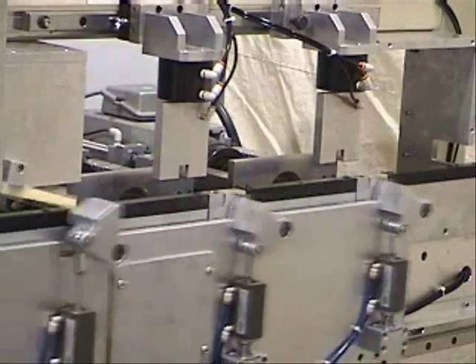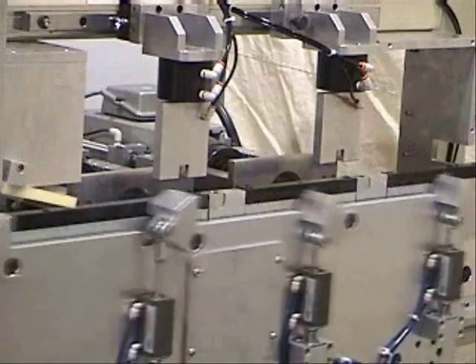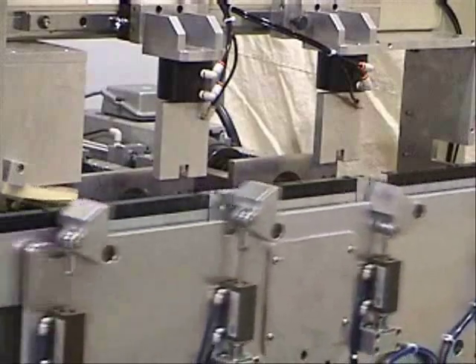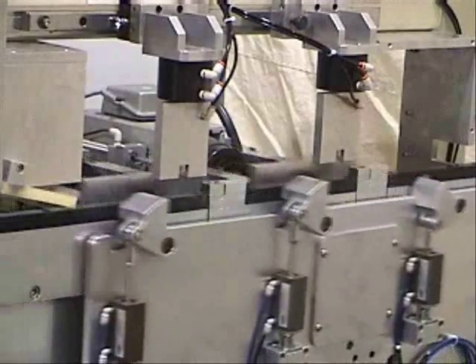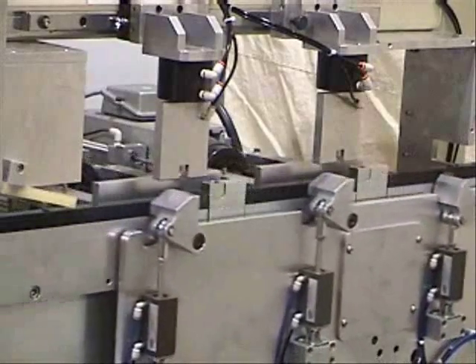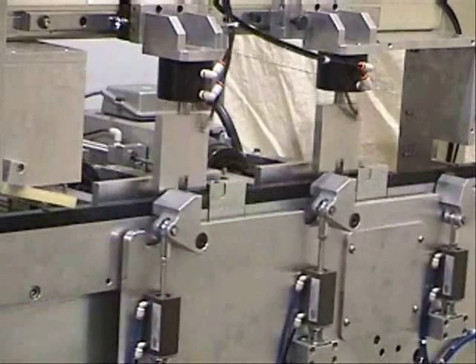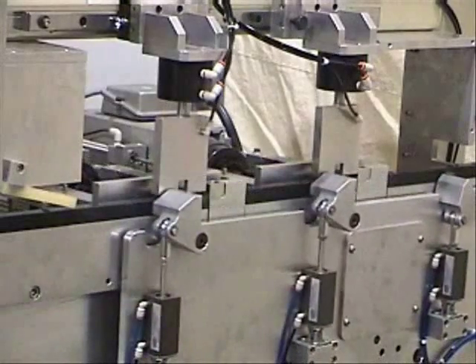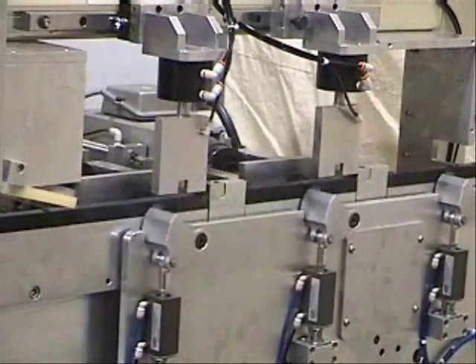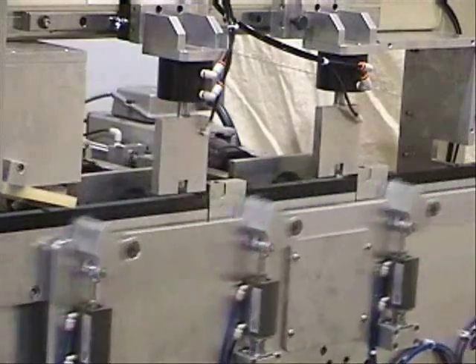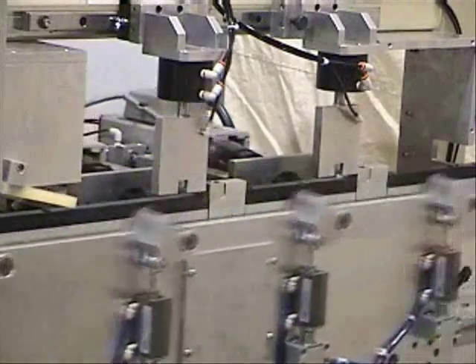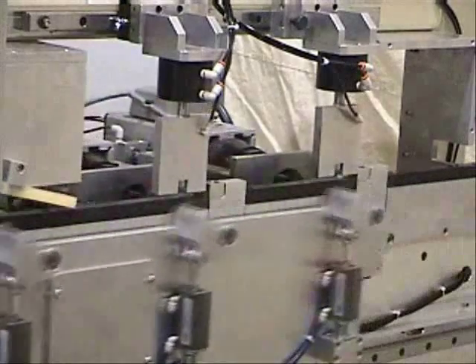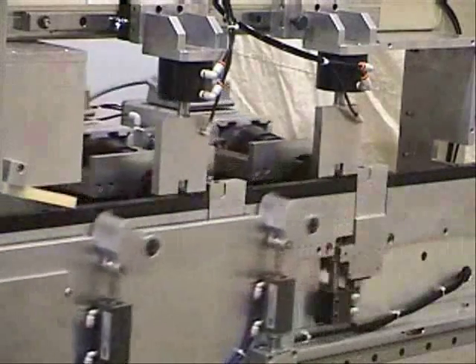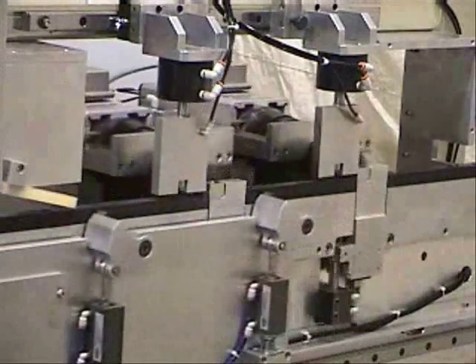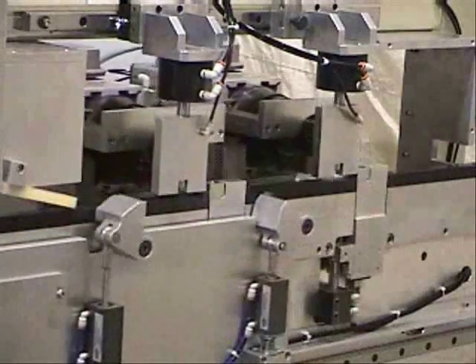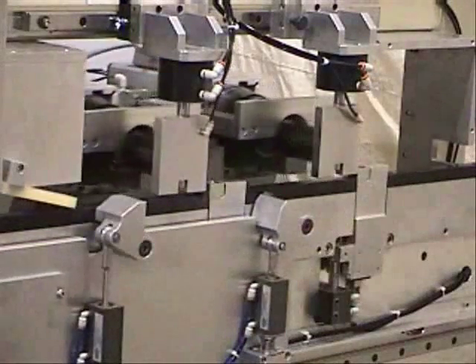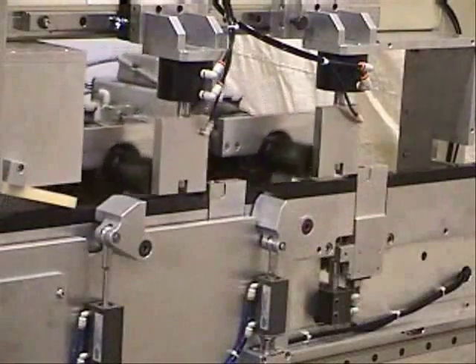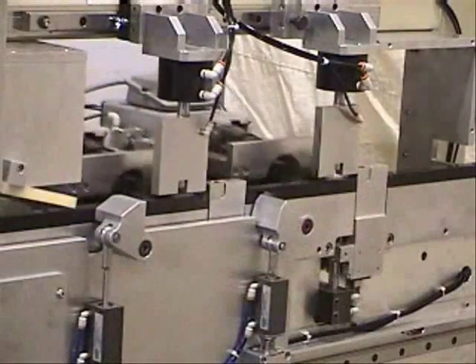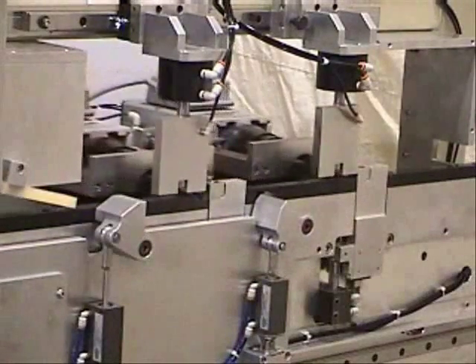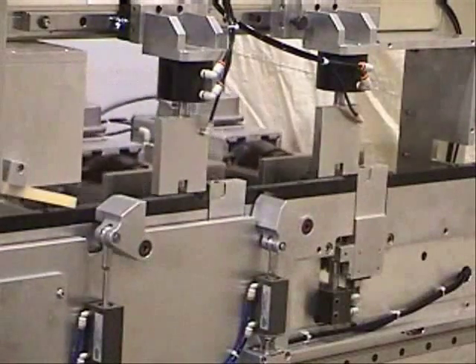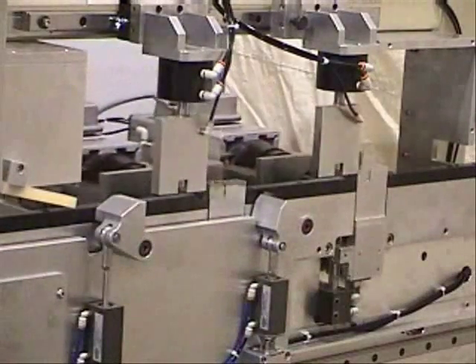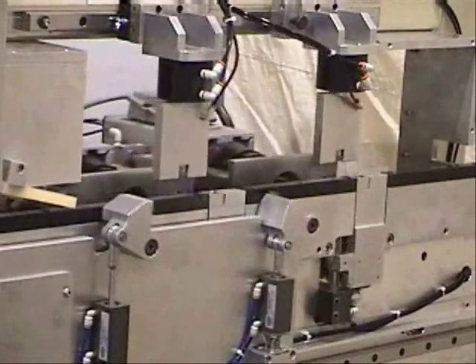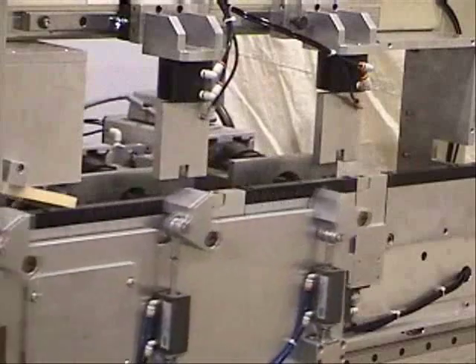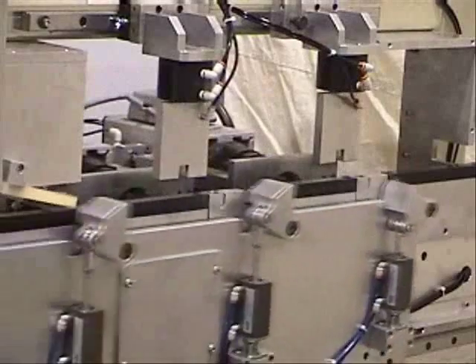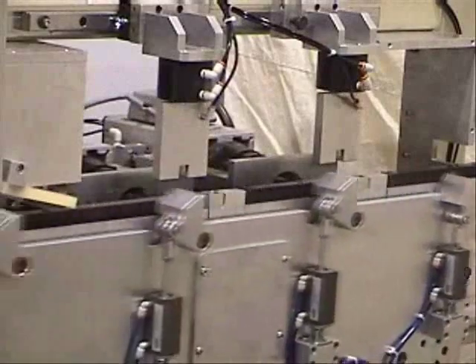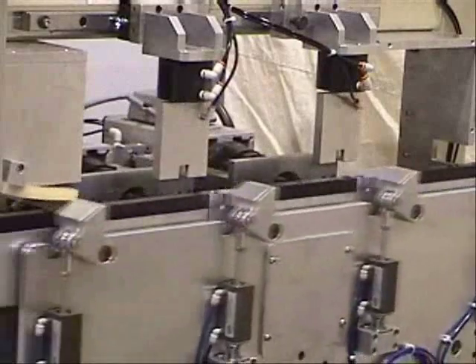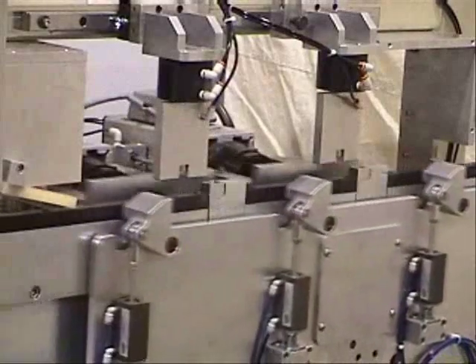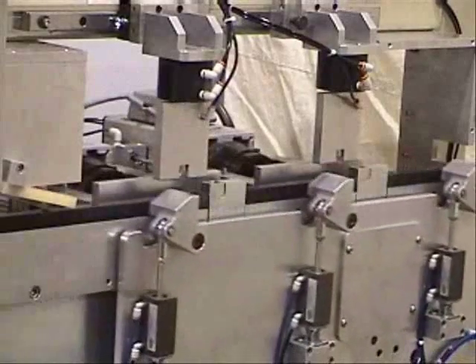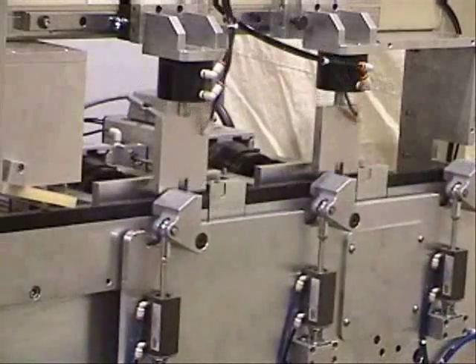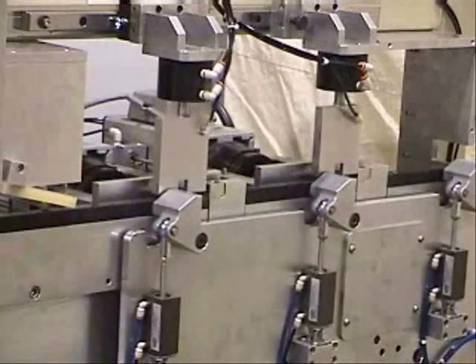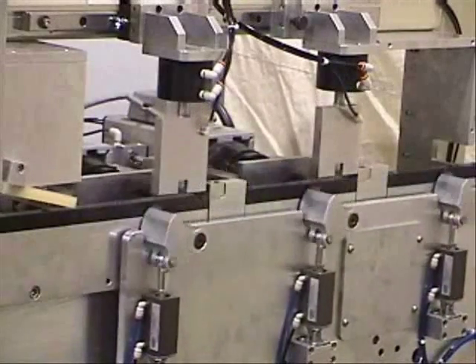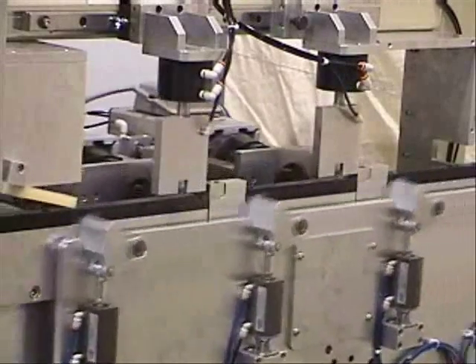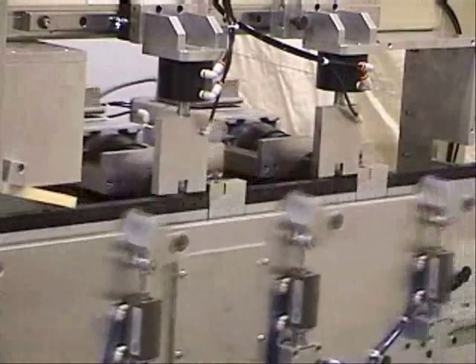The machine is shown here in a normal cycle, without parts, to see how it operates. Most of the guards, as well as the dust collection, have been removed for this demonstration.